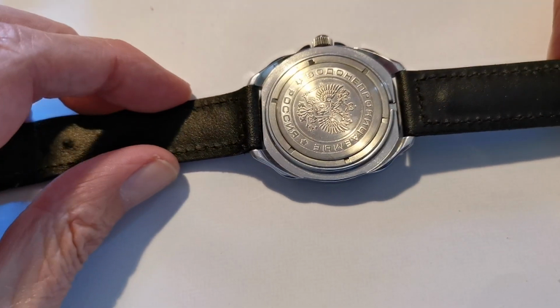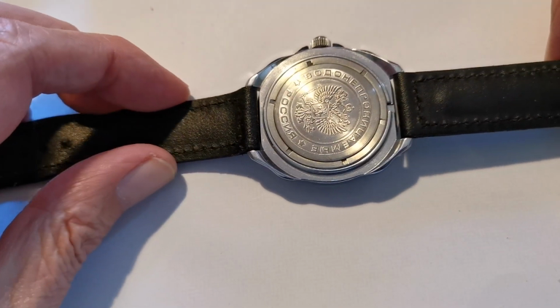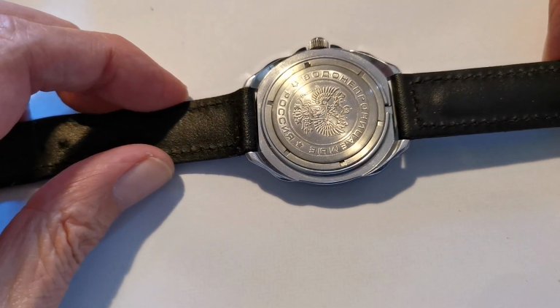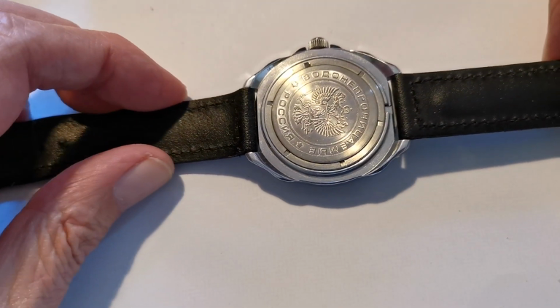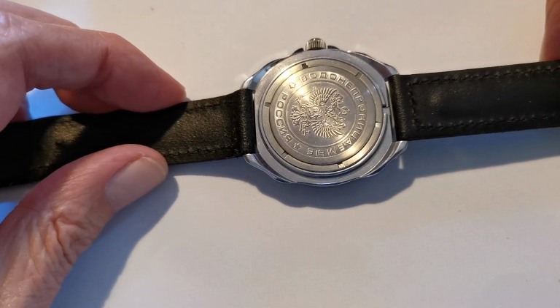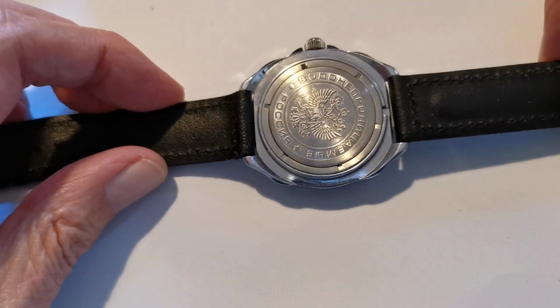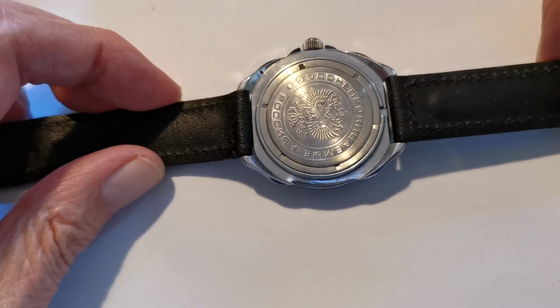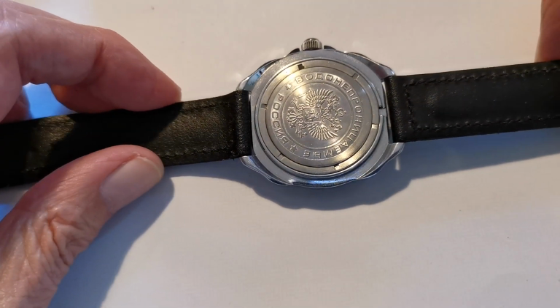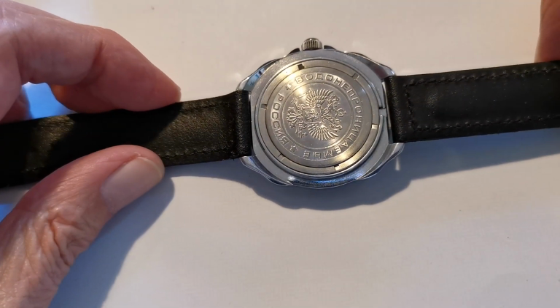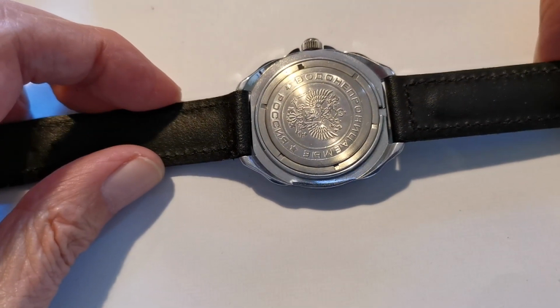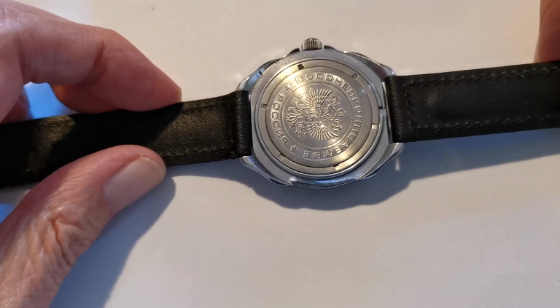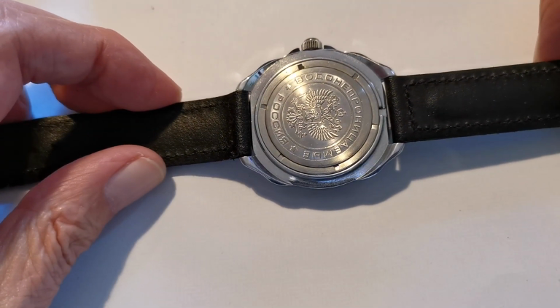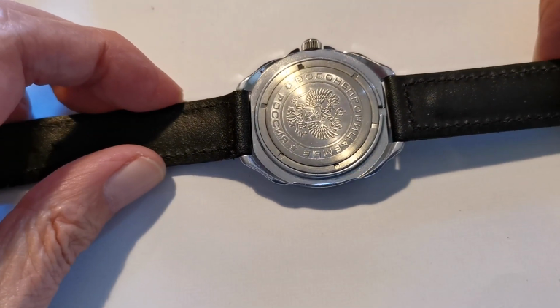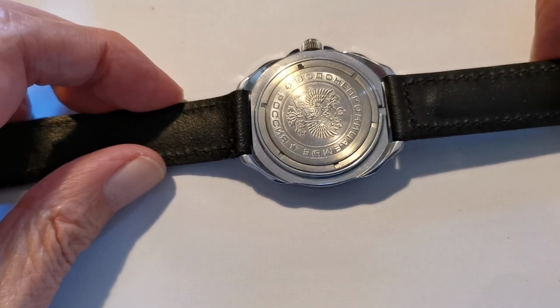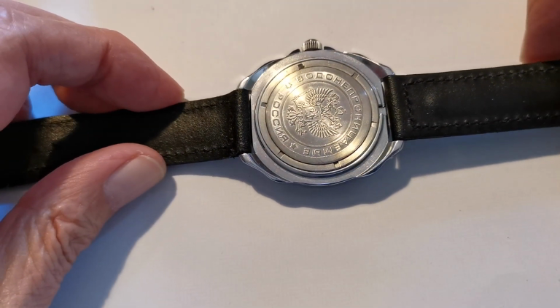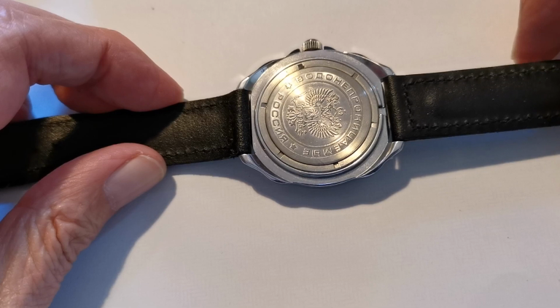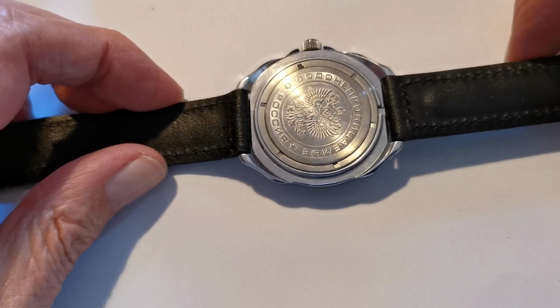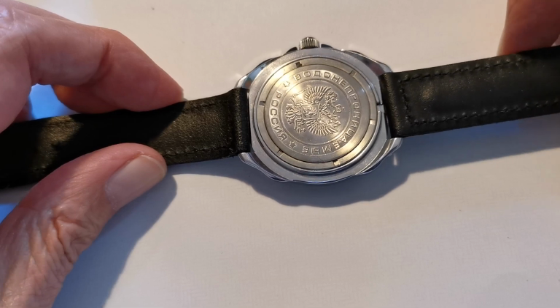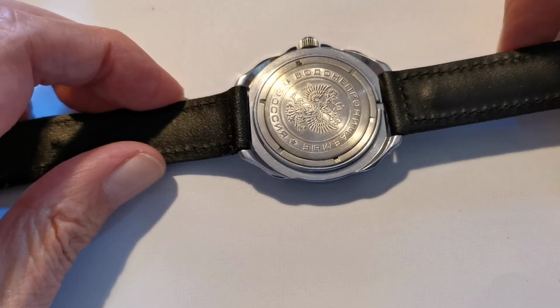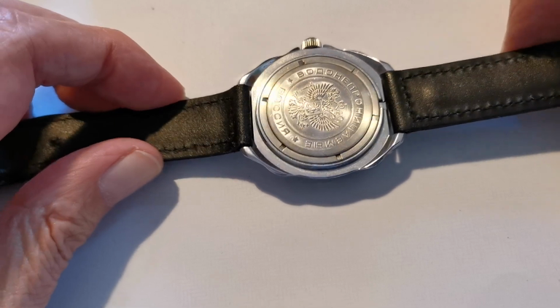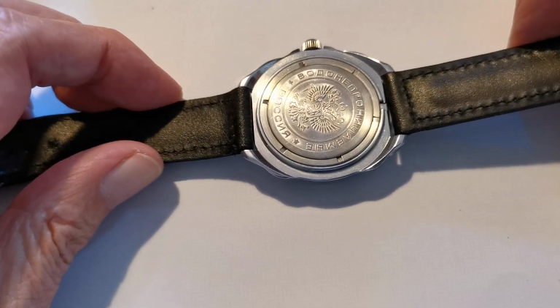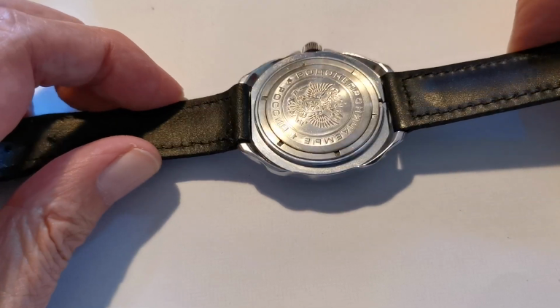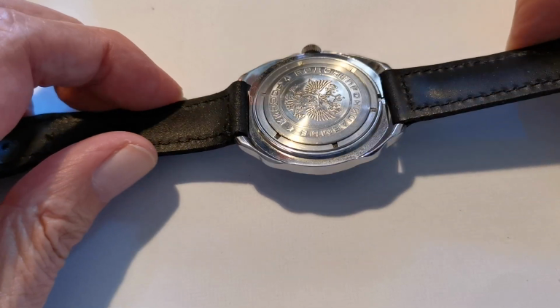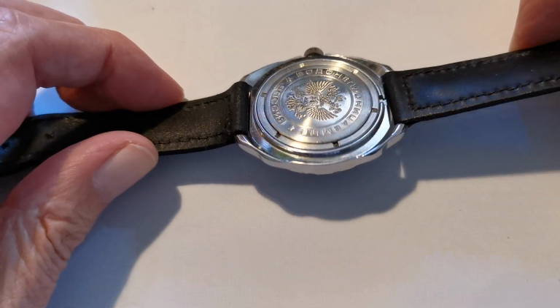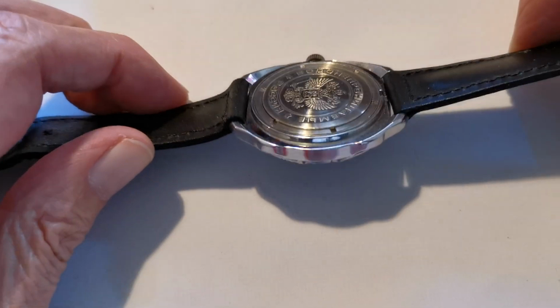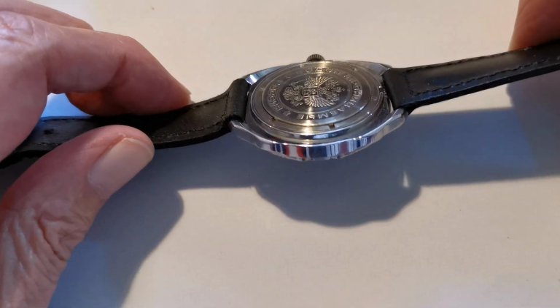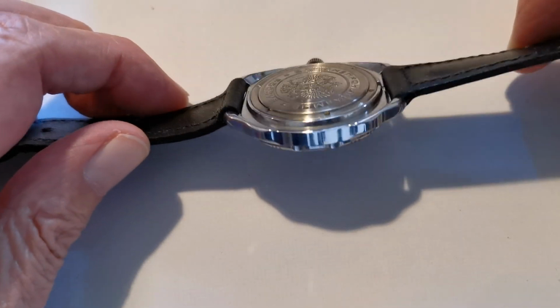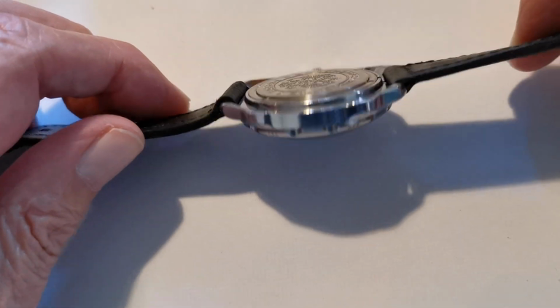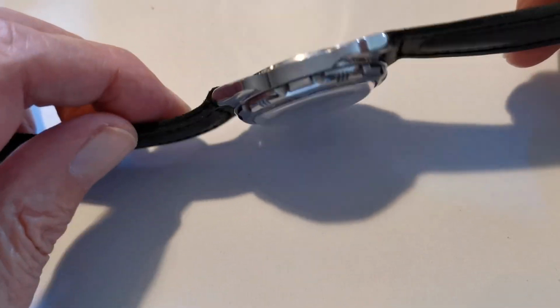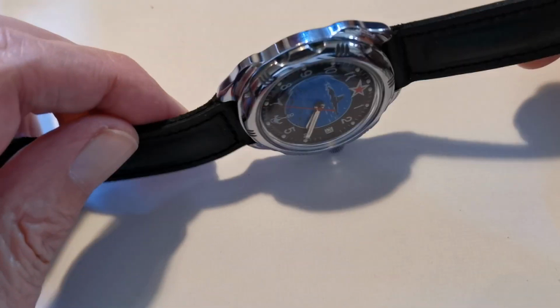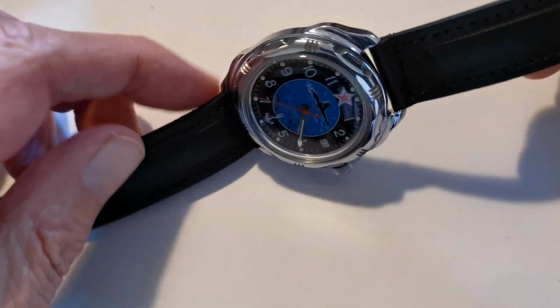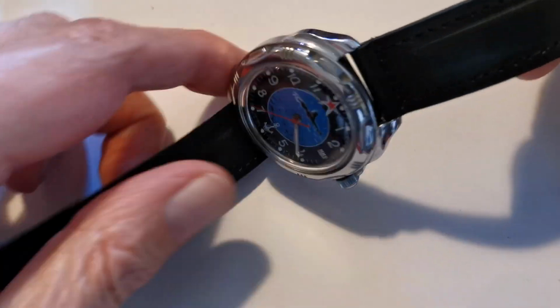It's automatic and it's hand-windable. There's no rotor in it so it's fully manual.